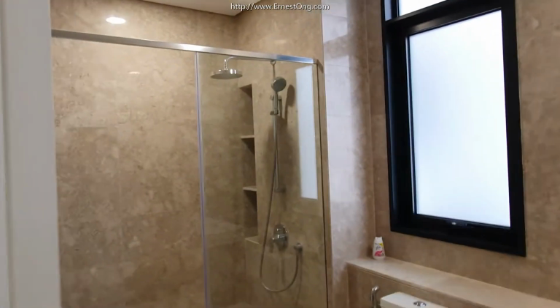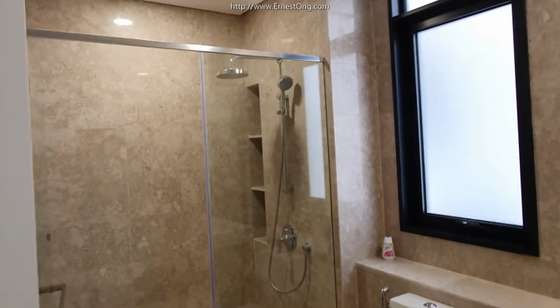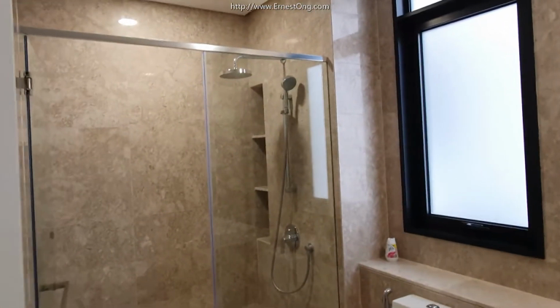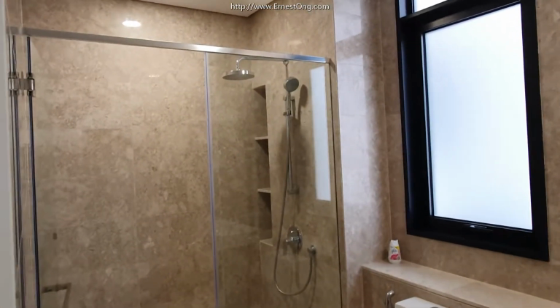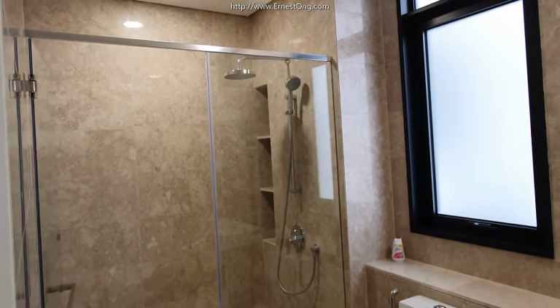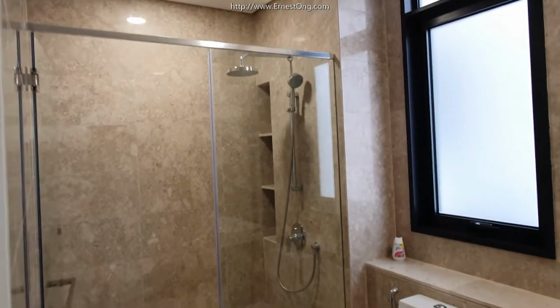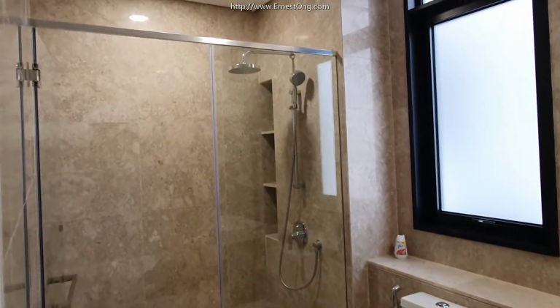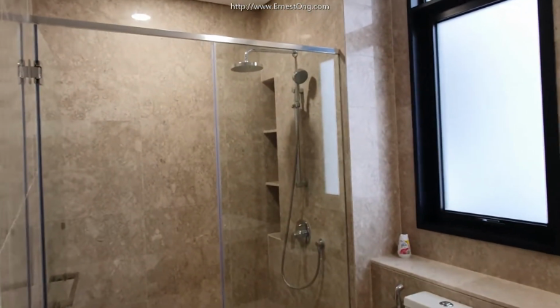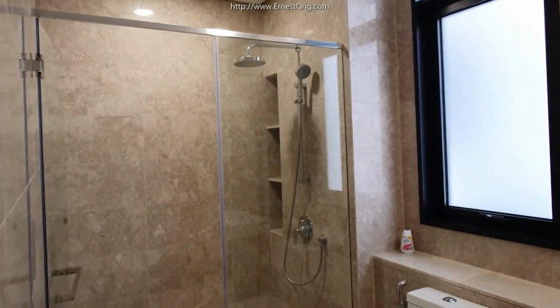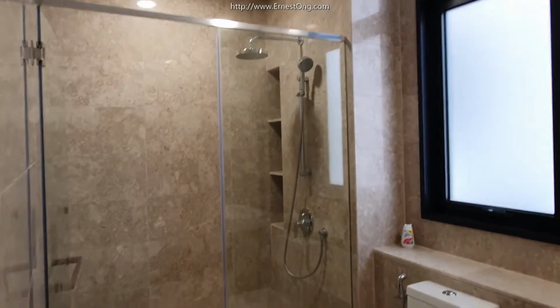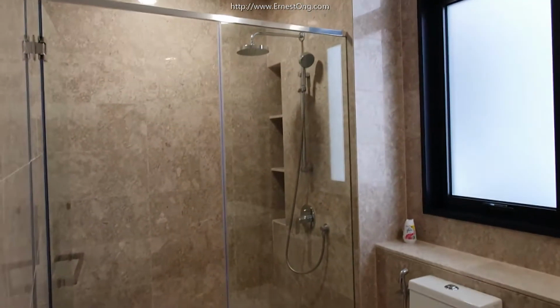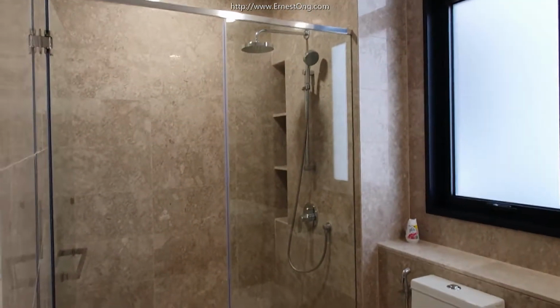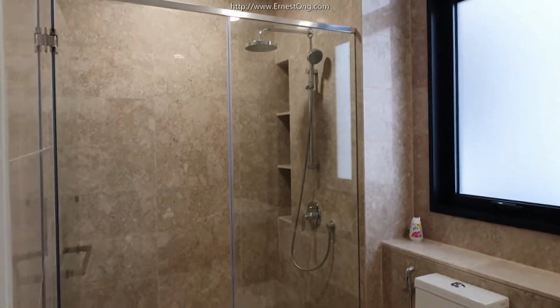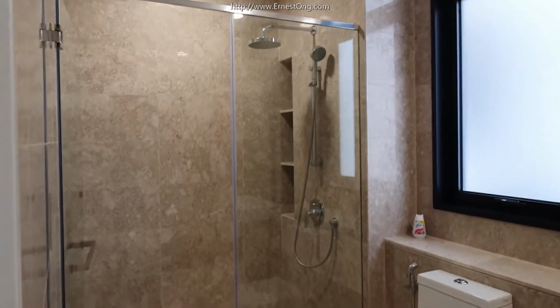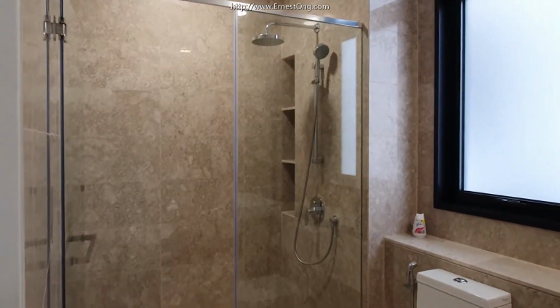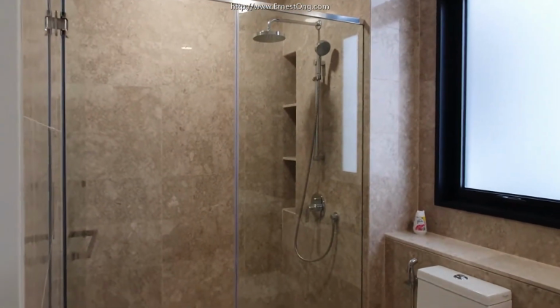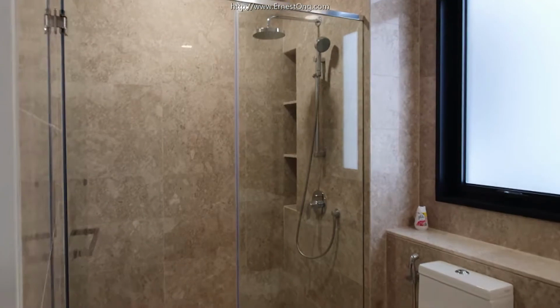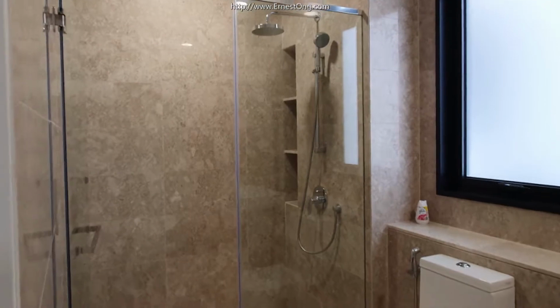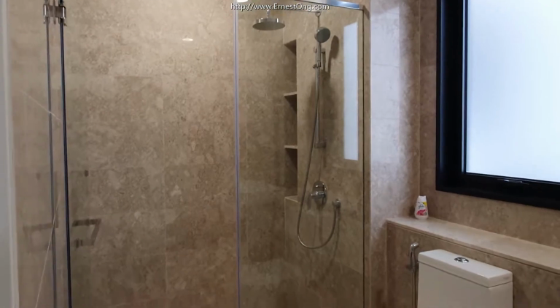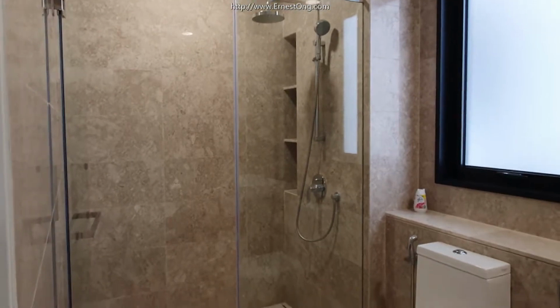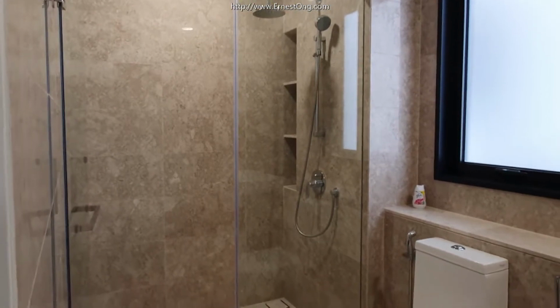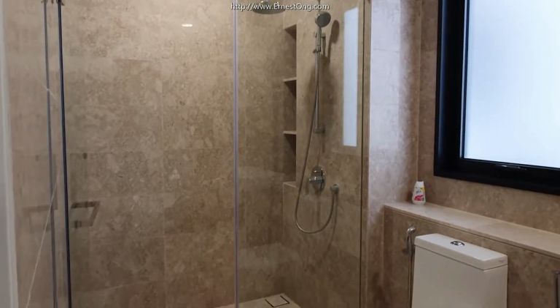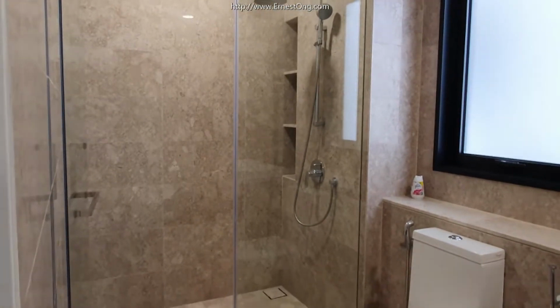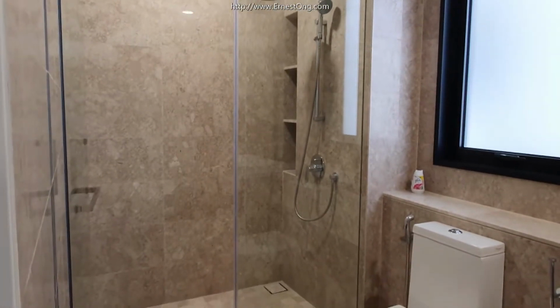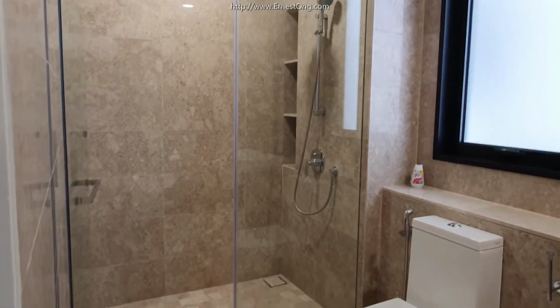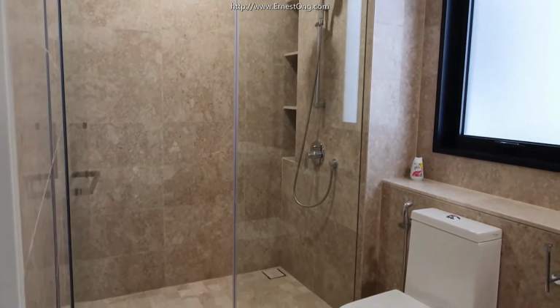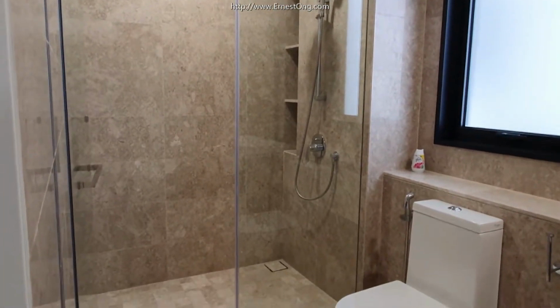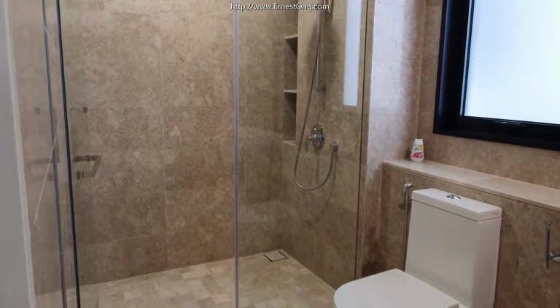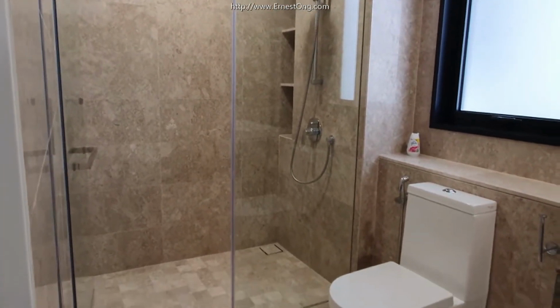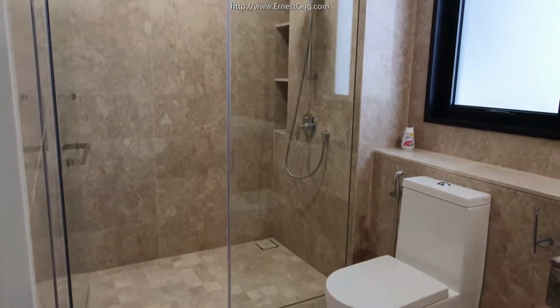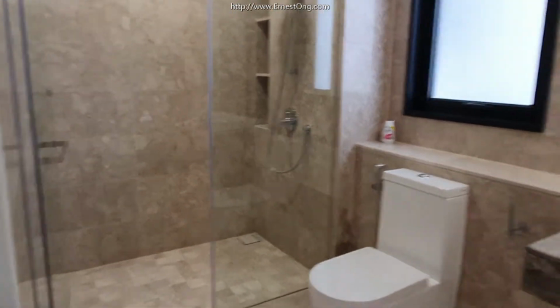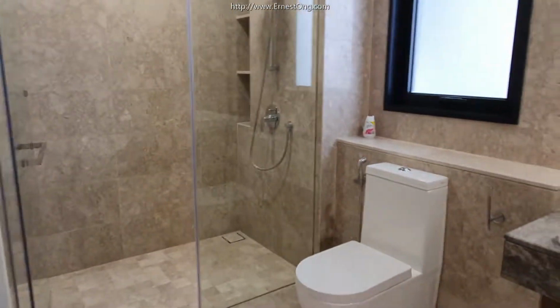The master bedroom also has a bathroom with exquisite finishing.